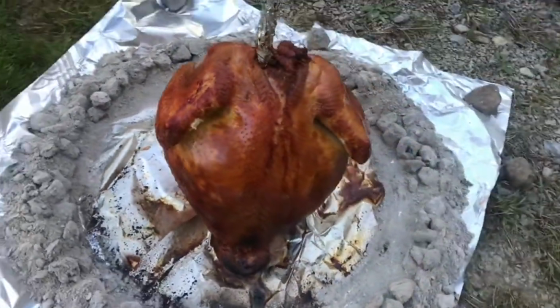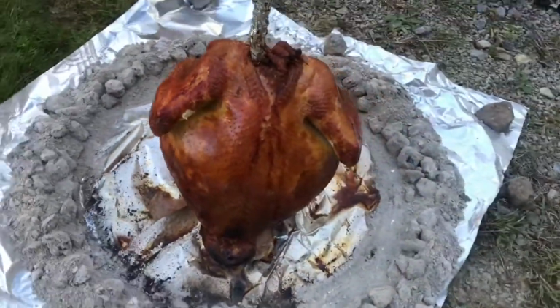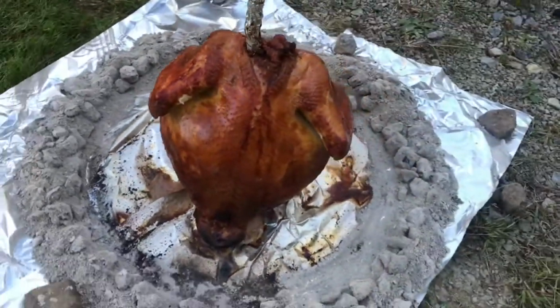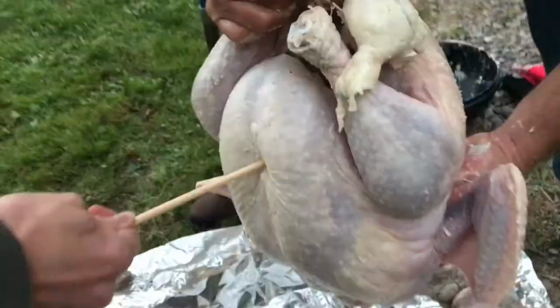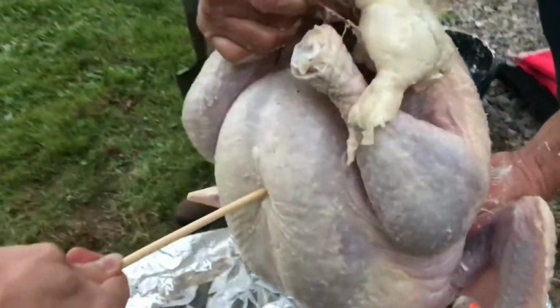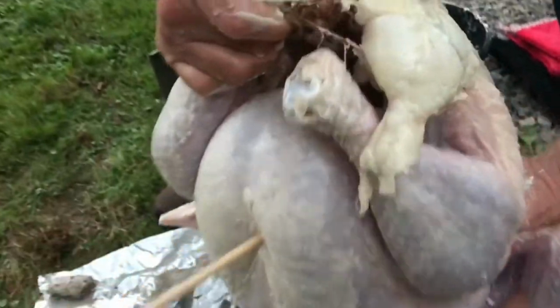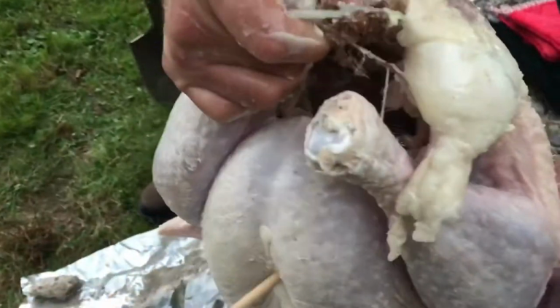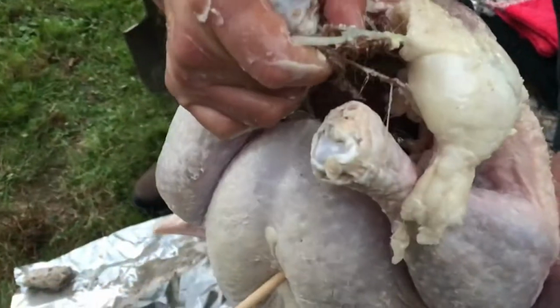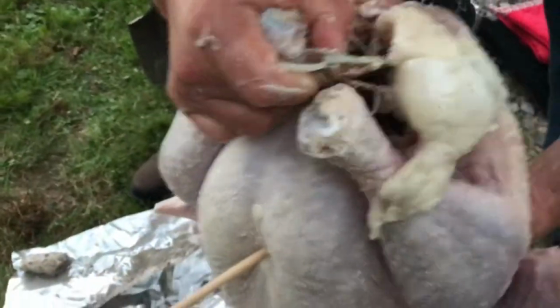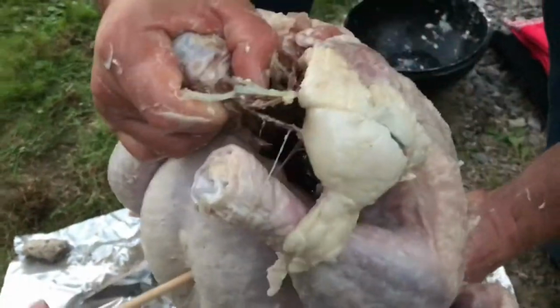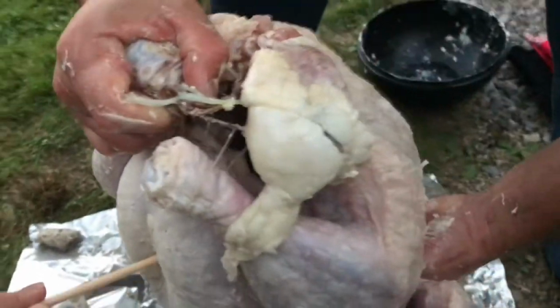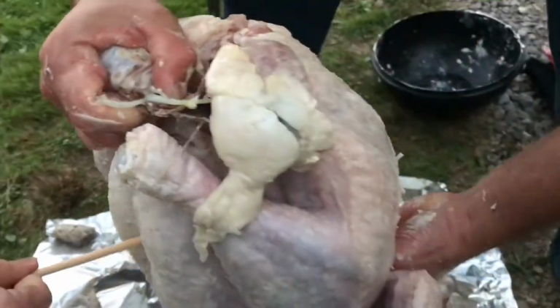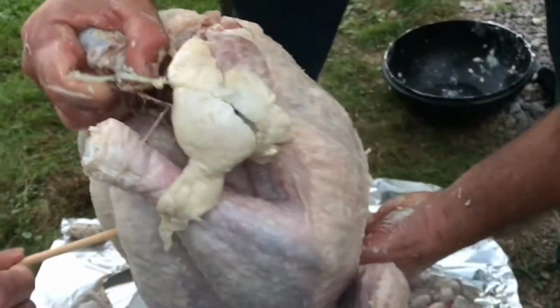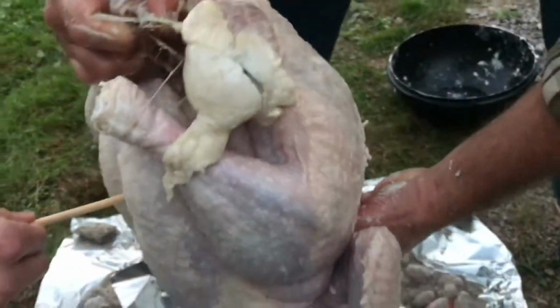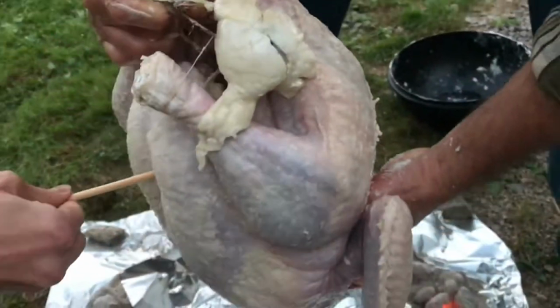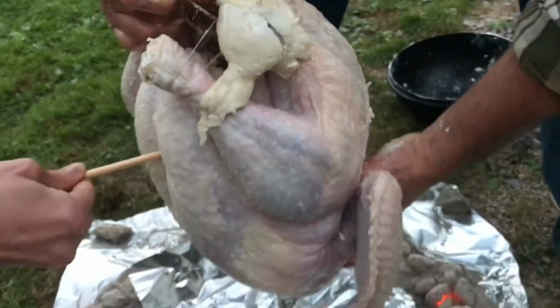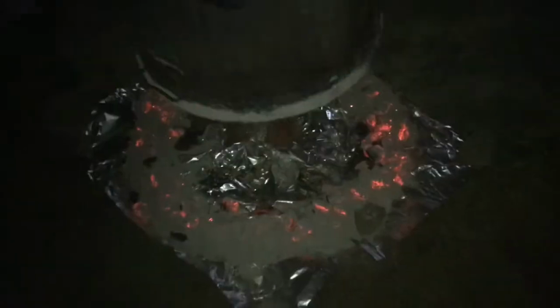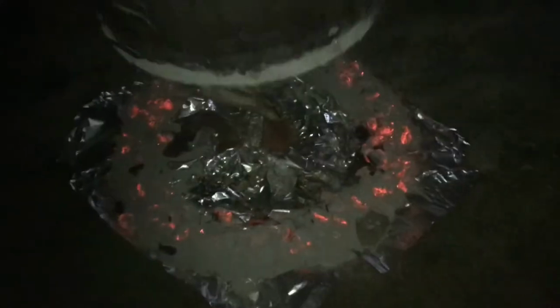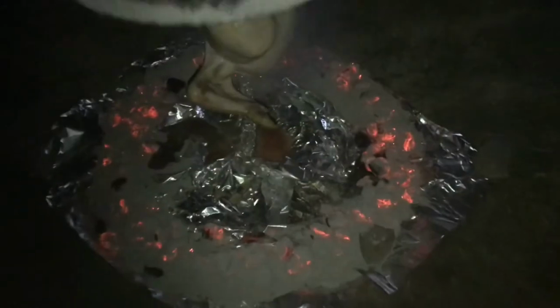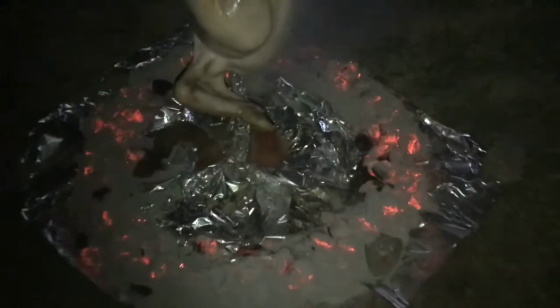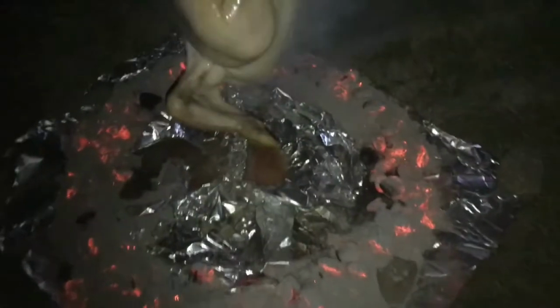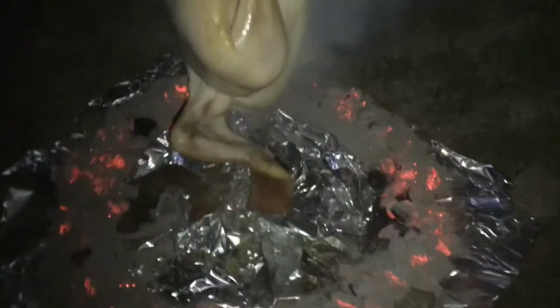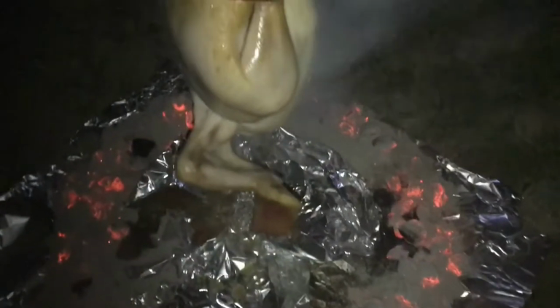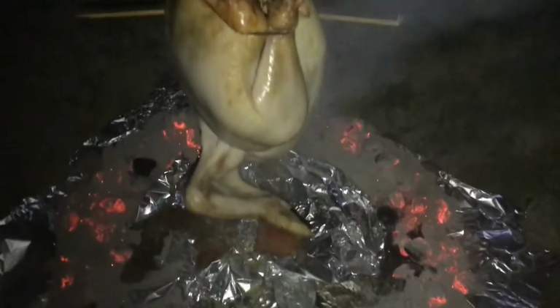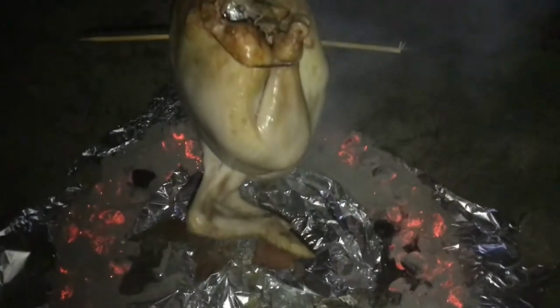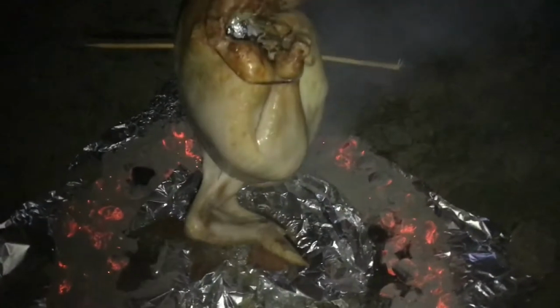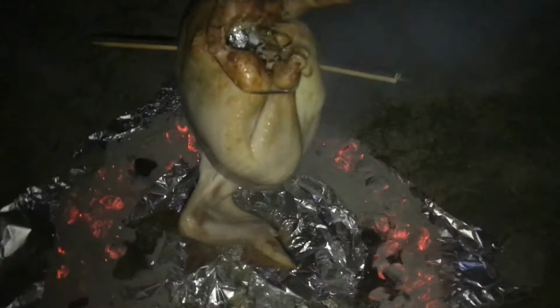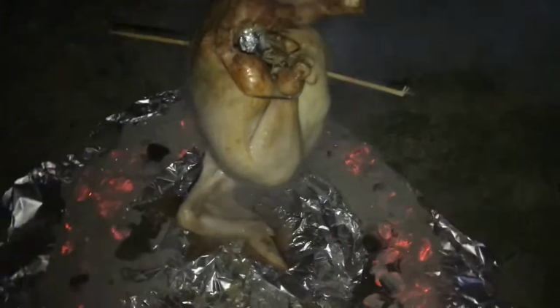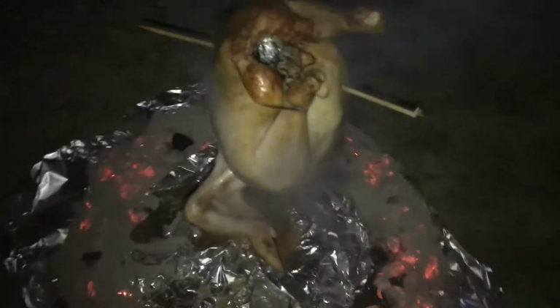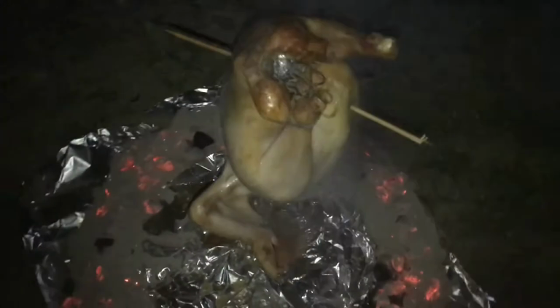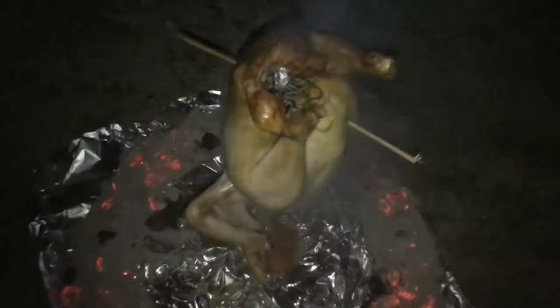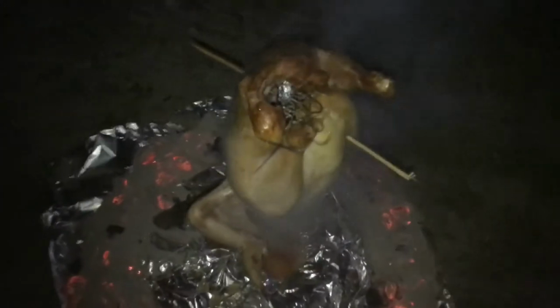We were cooking two of these turkeys. So for the second one, we drove a steak through it, and that held the turkey on there a lot better.